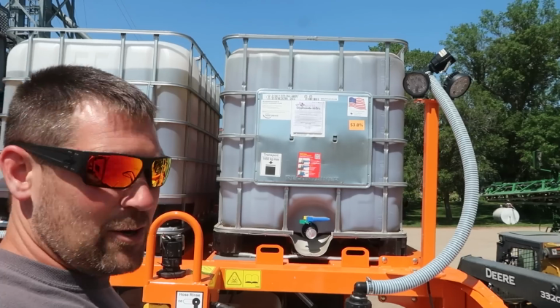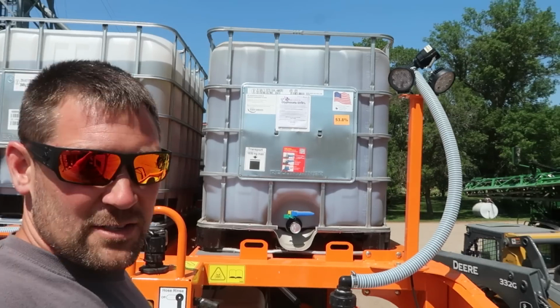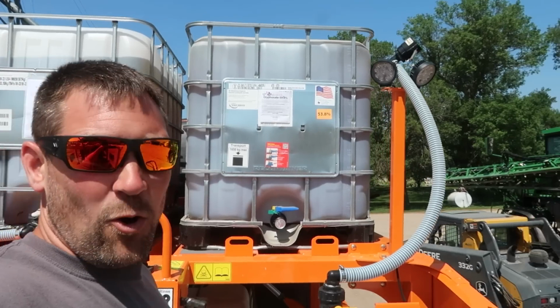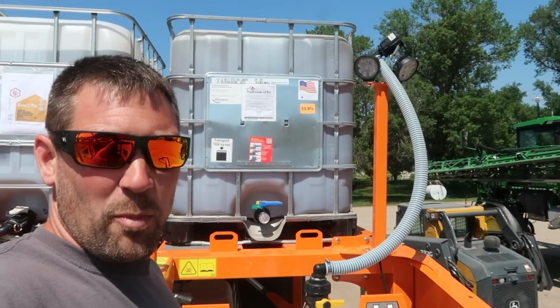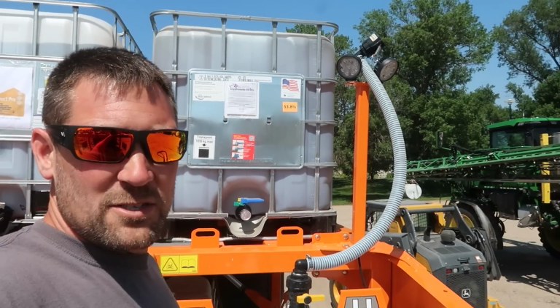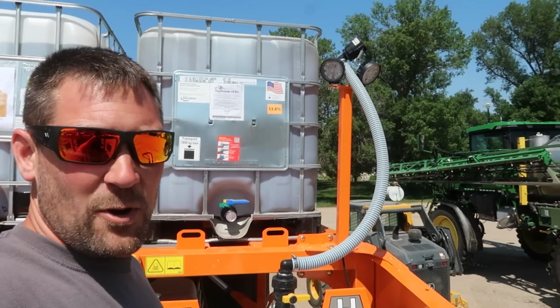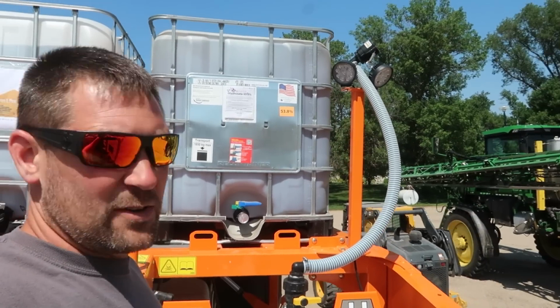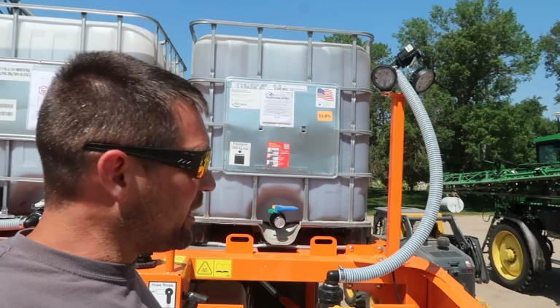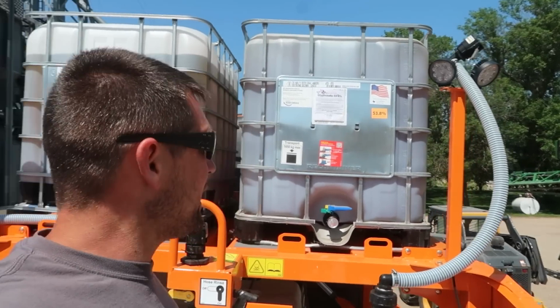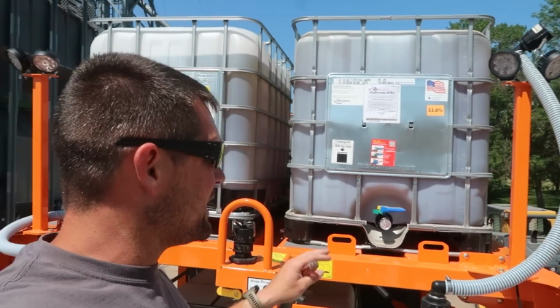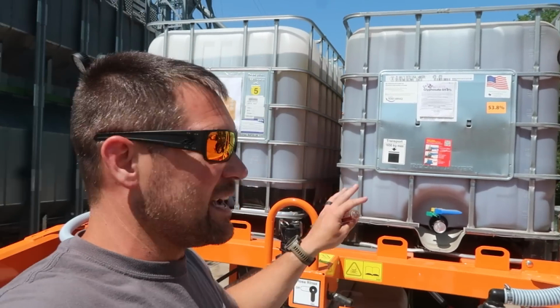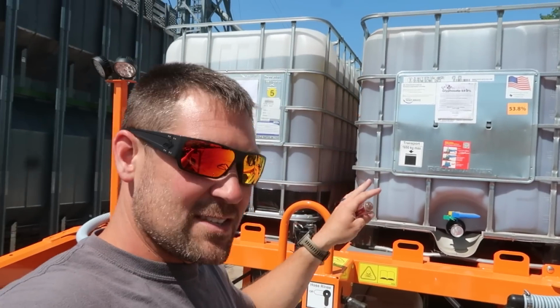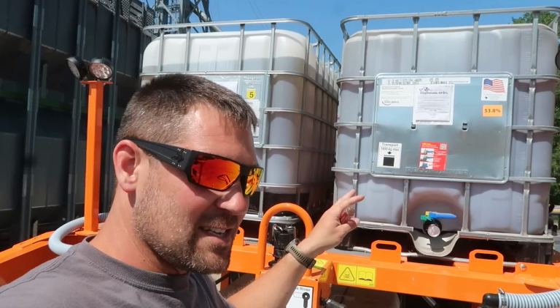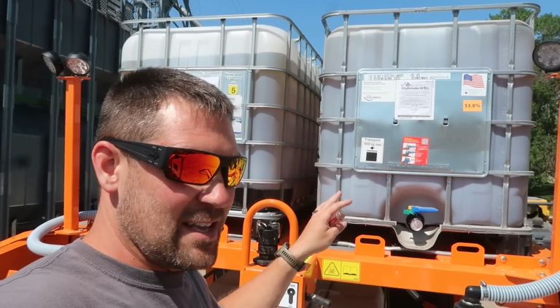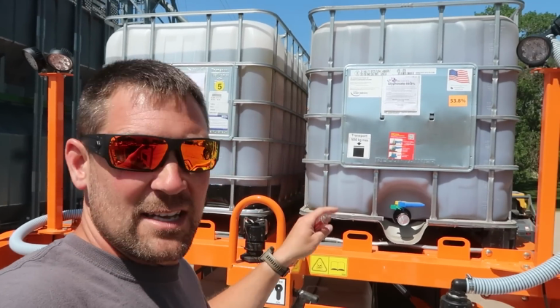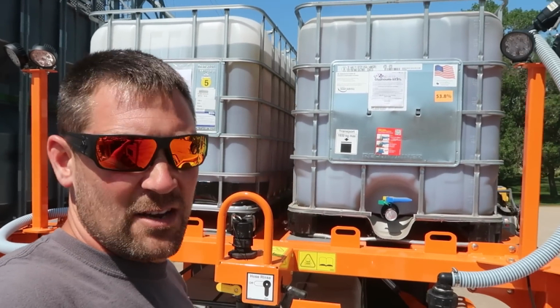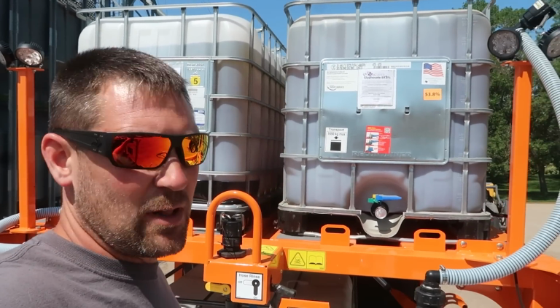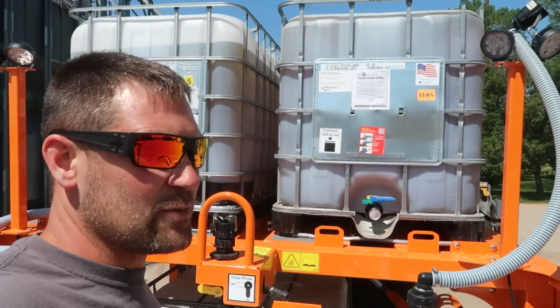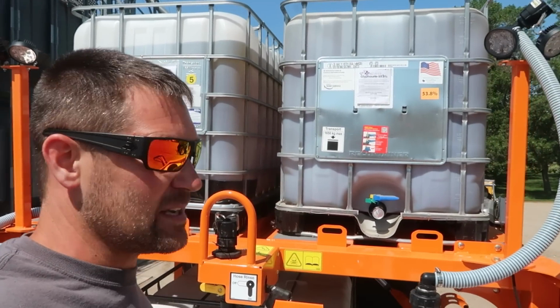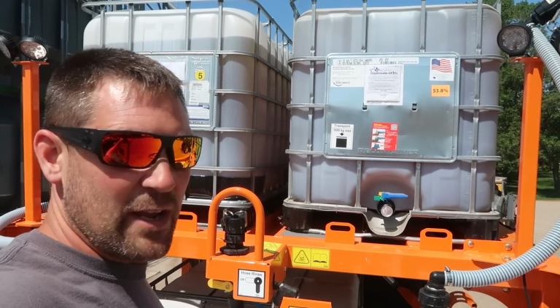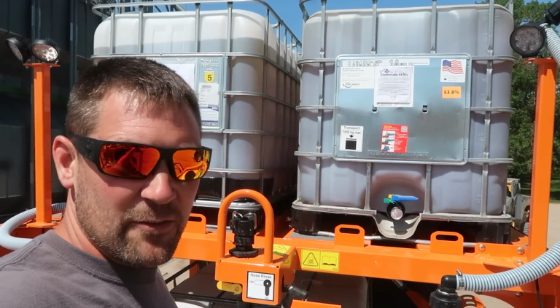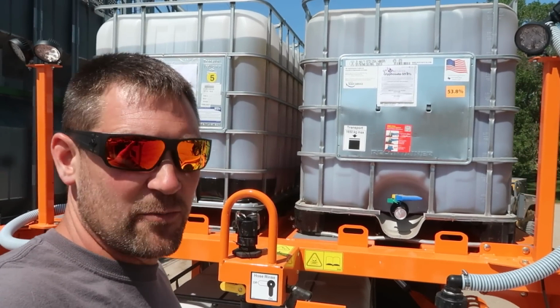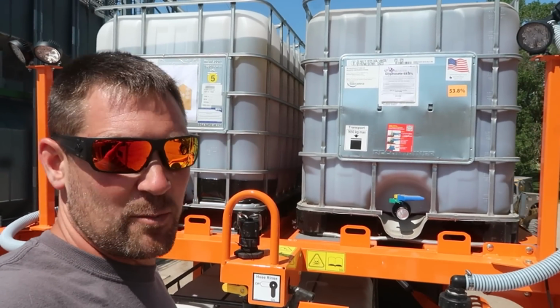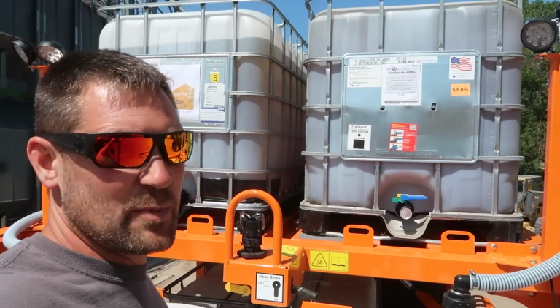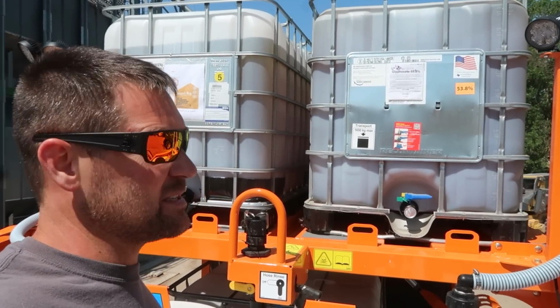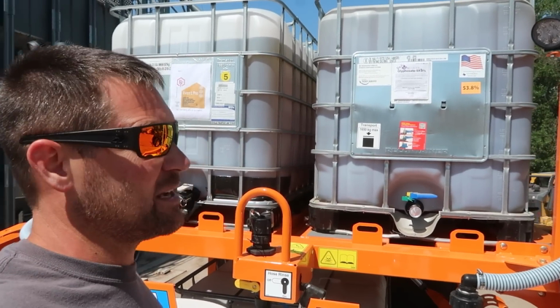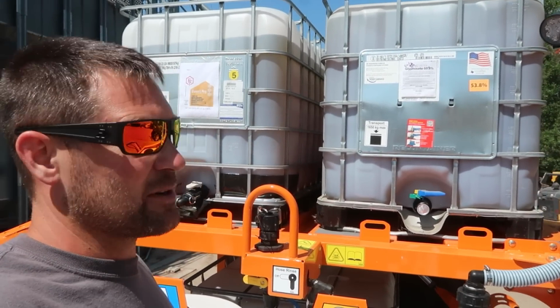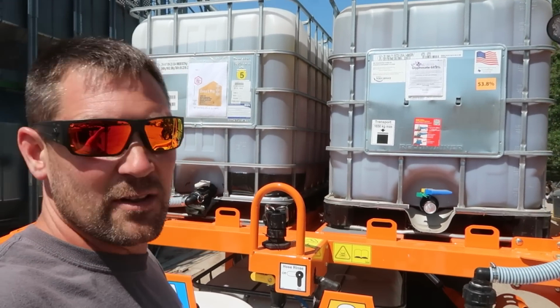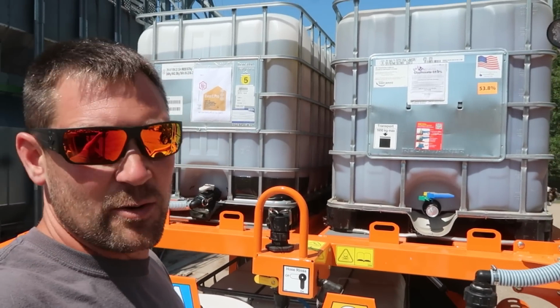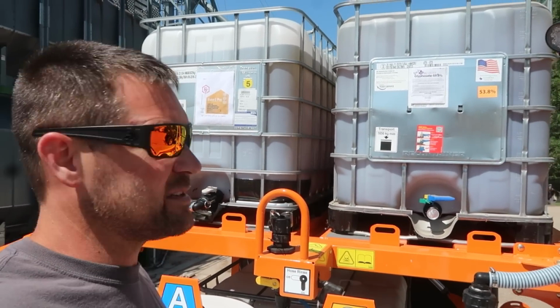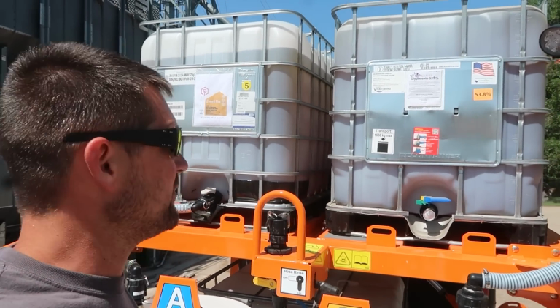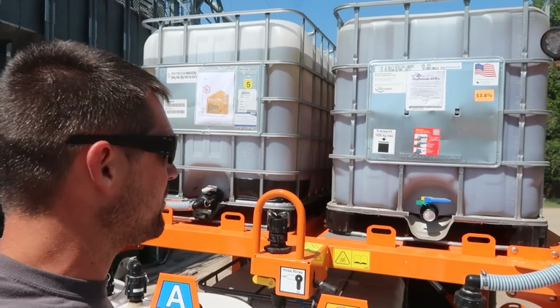I know there's a whole bunch of you out there wondering — yes, this is the edge saver glyphosate we got from Farmers Business Network delivered right to the farm.